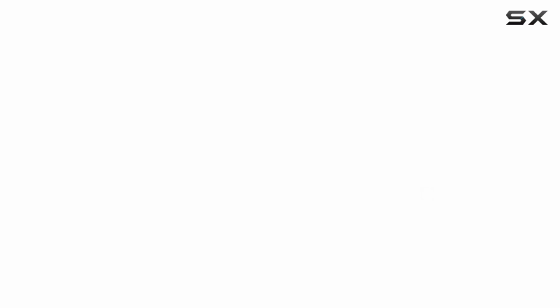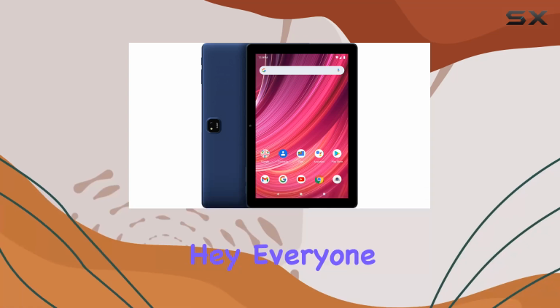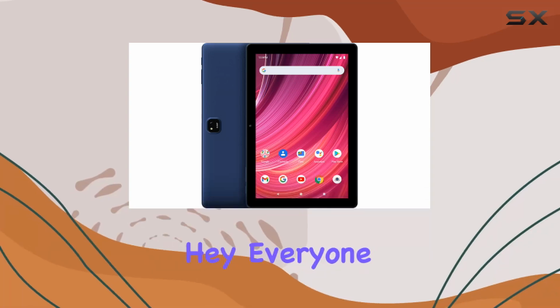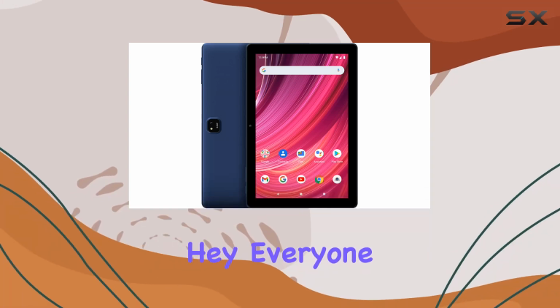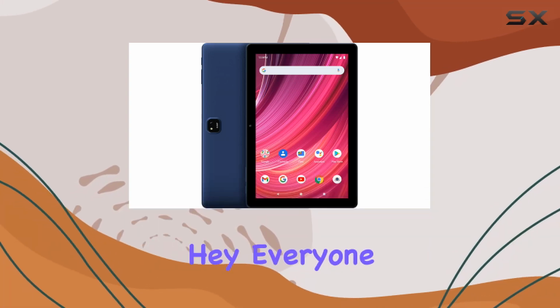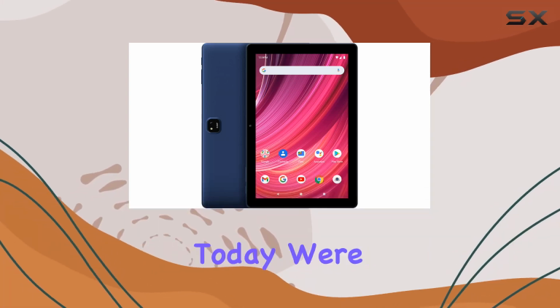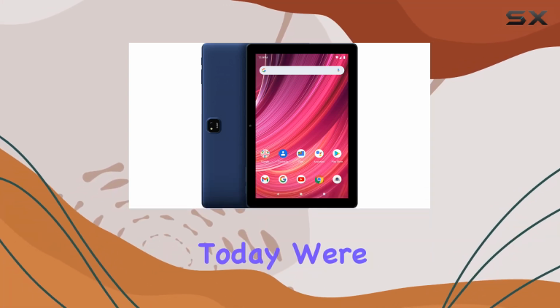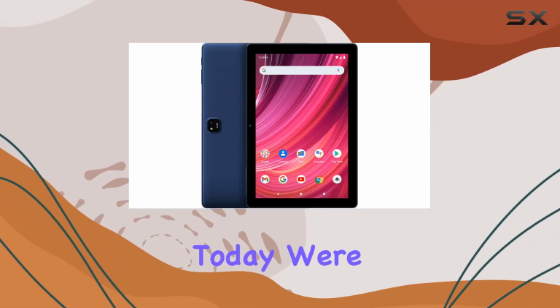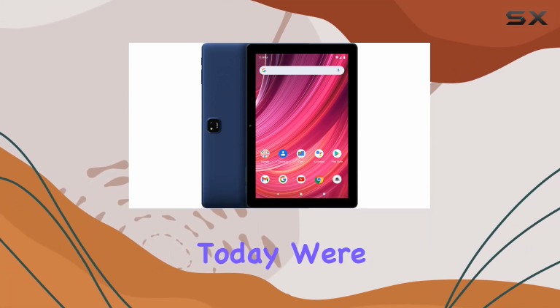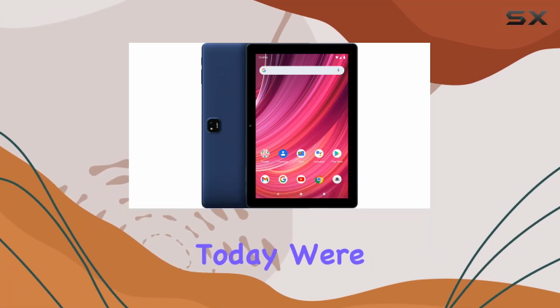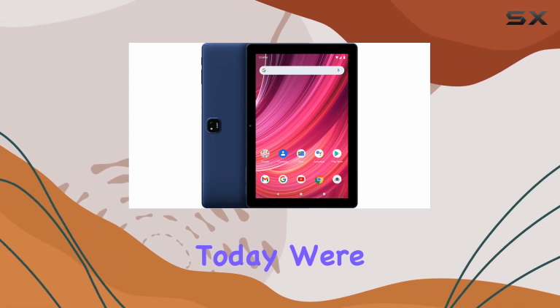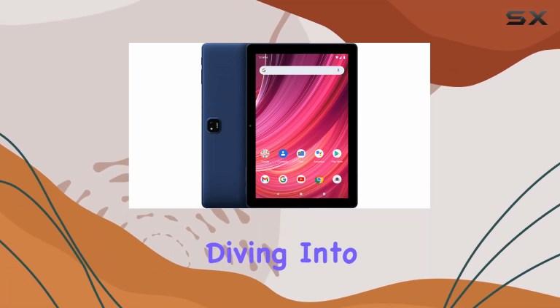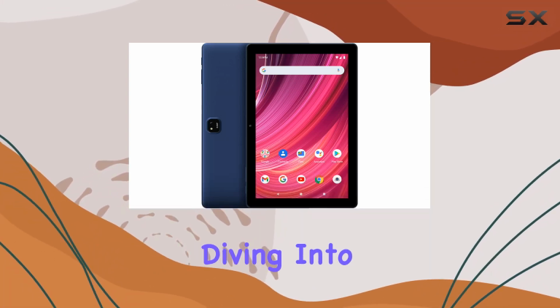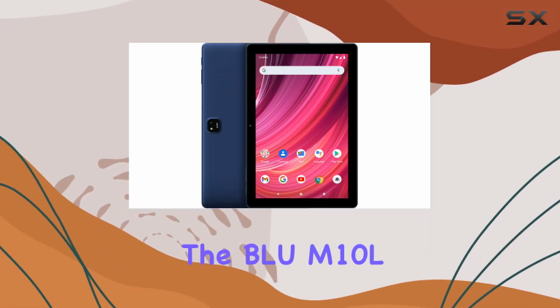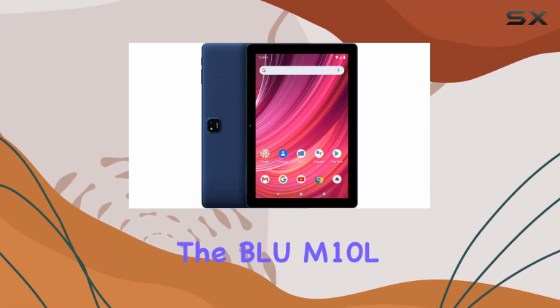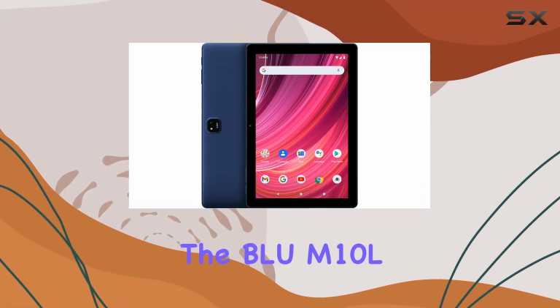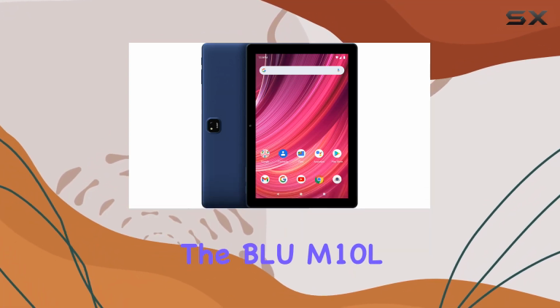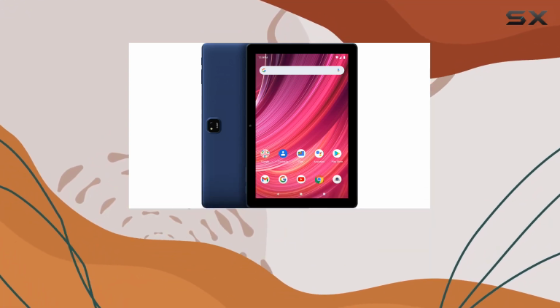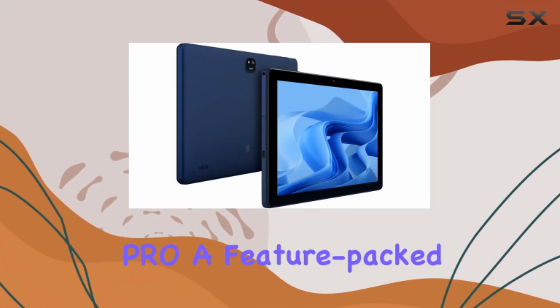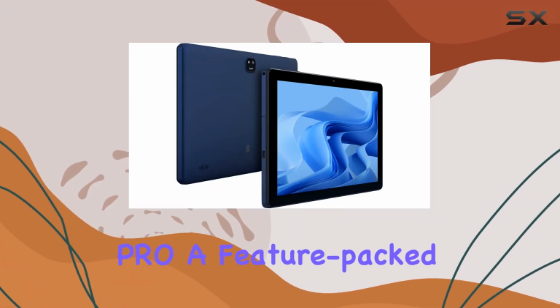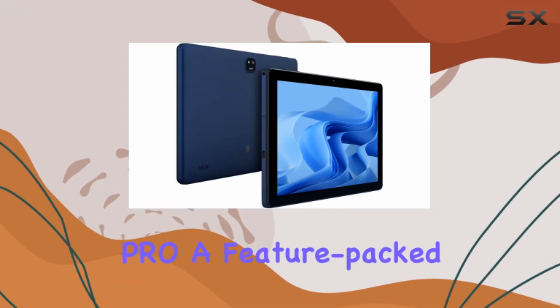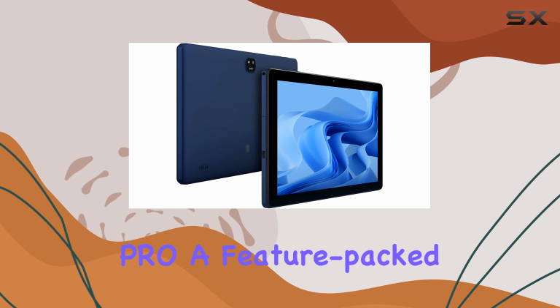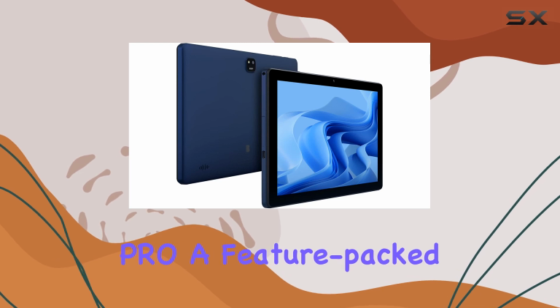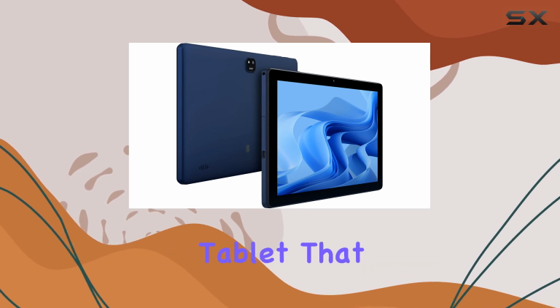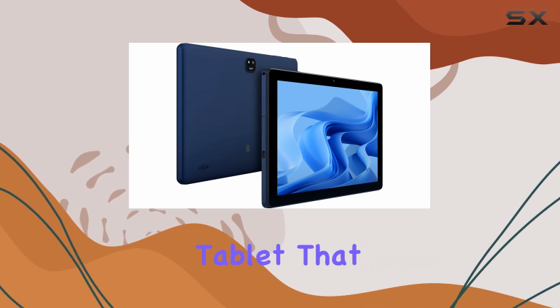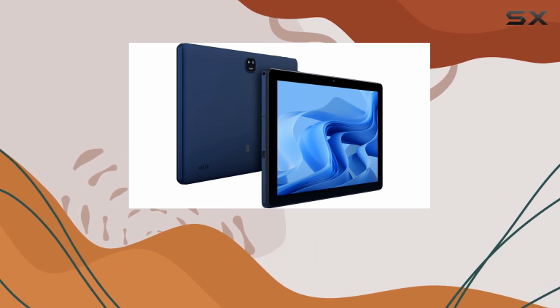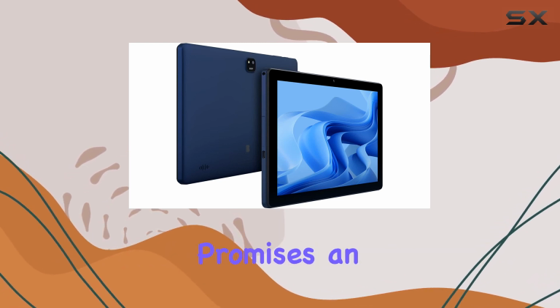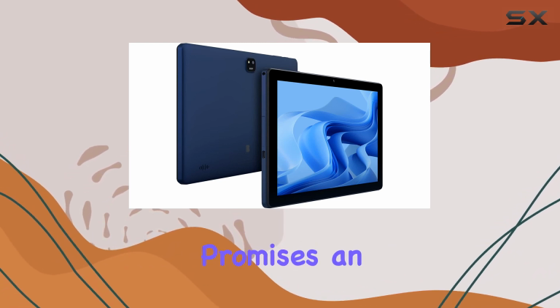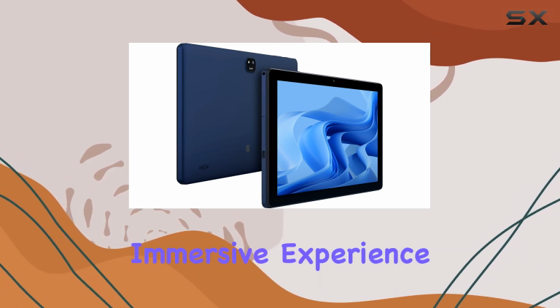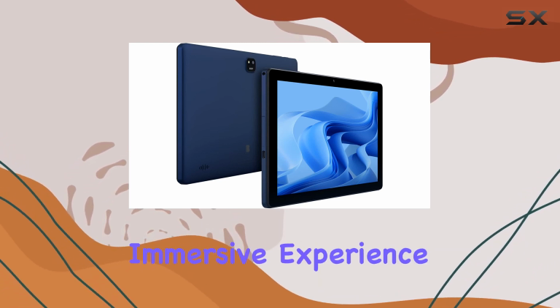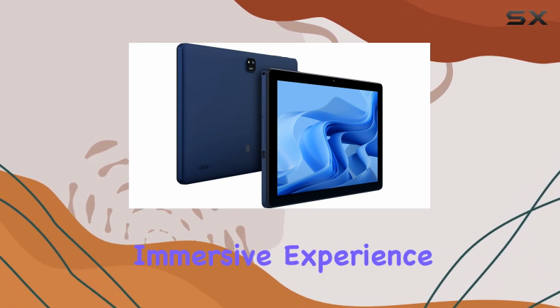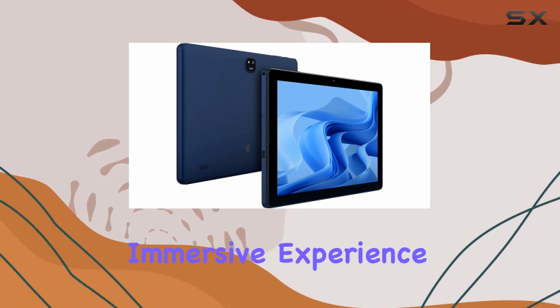Hey everyone! Today we're diving into the Blue M10L Pro, a feature-packed tablet that promises an immersive experience.